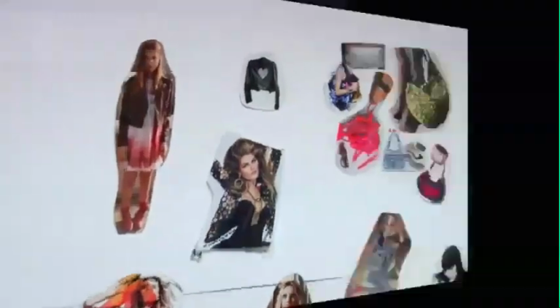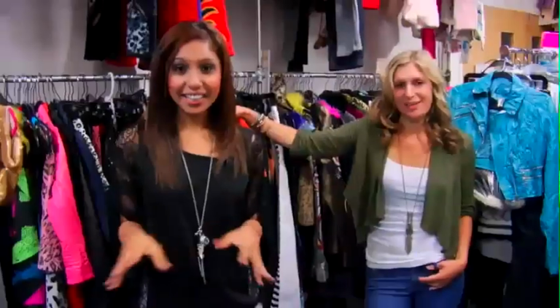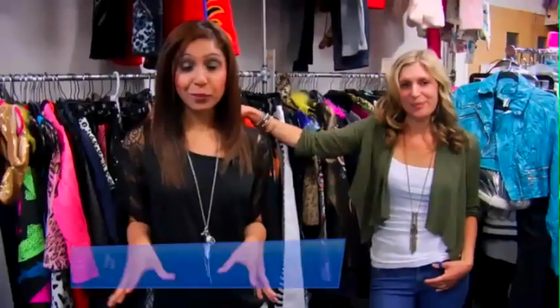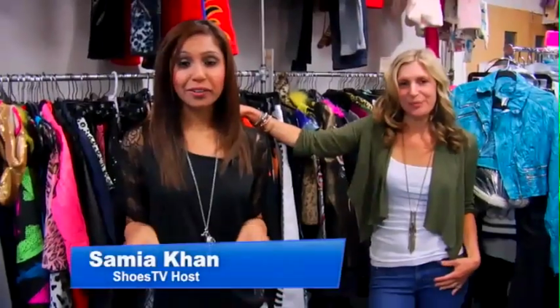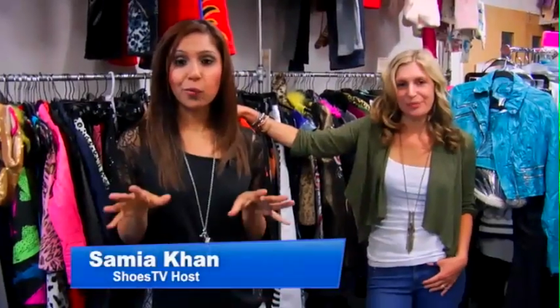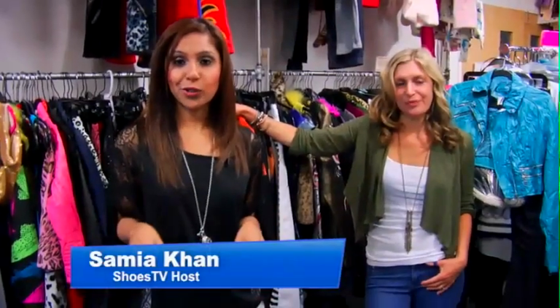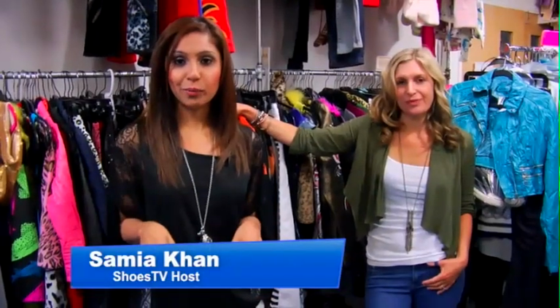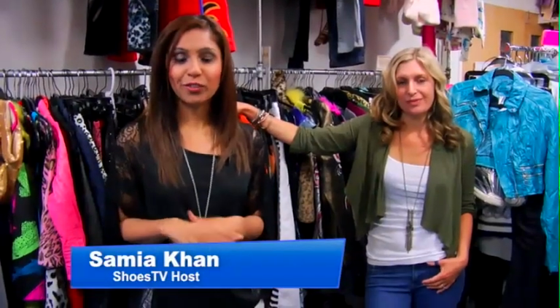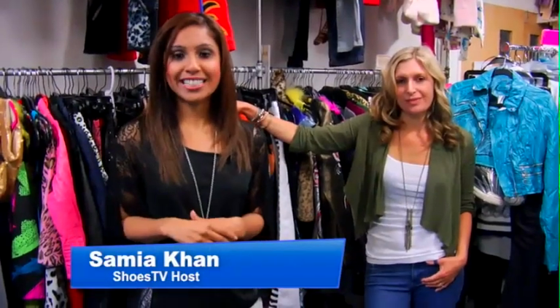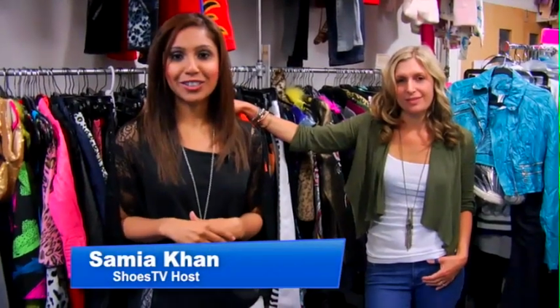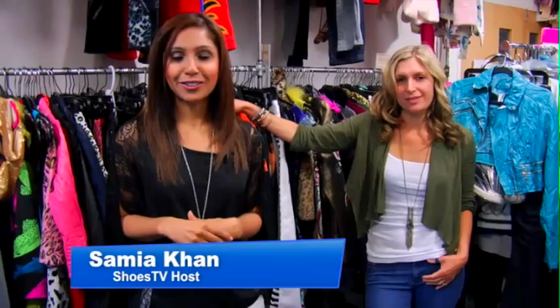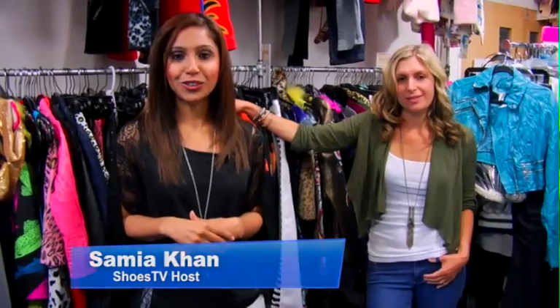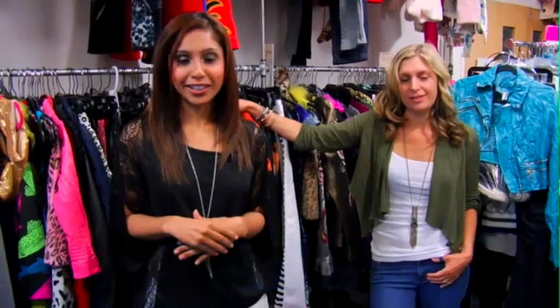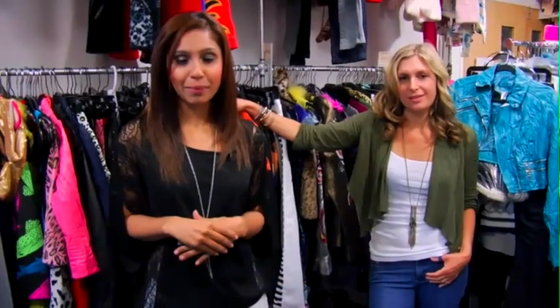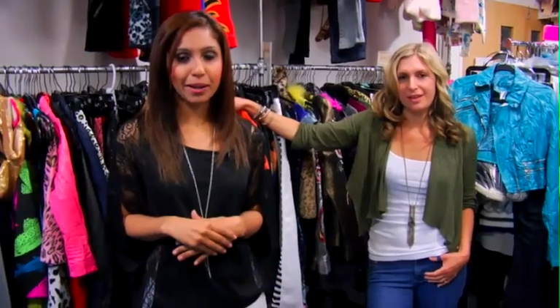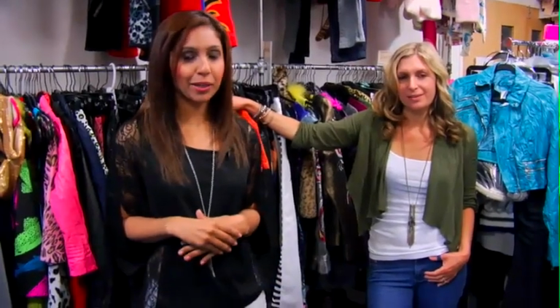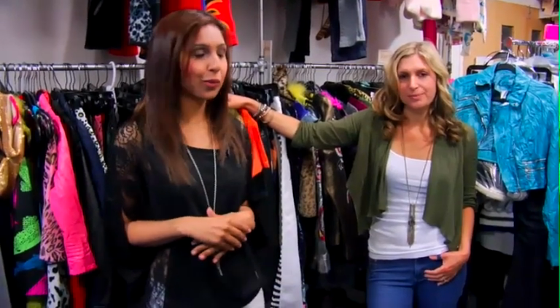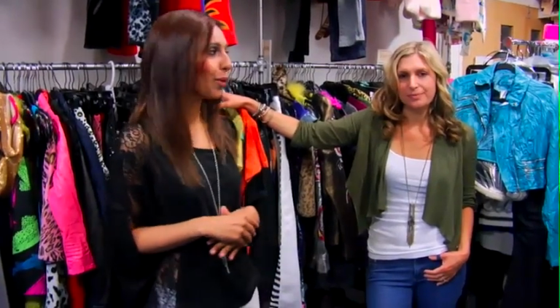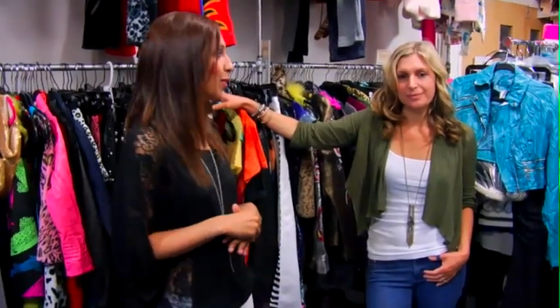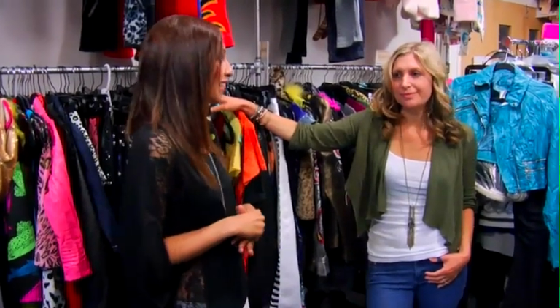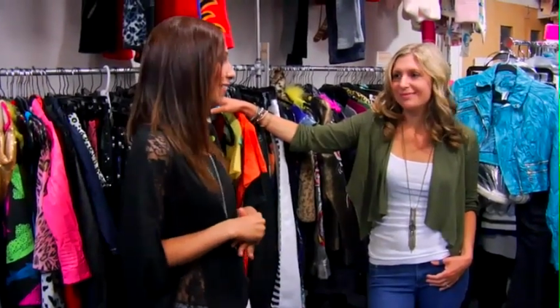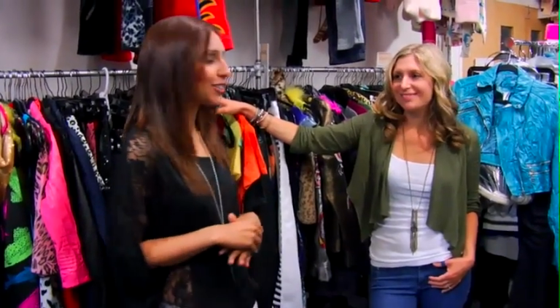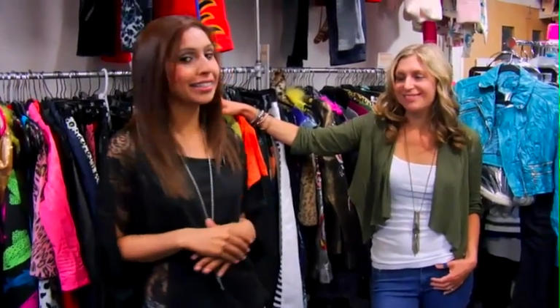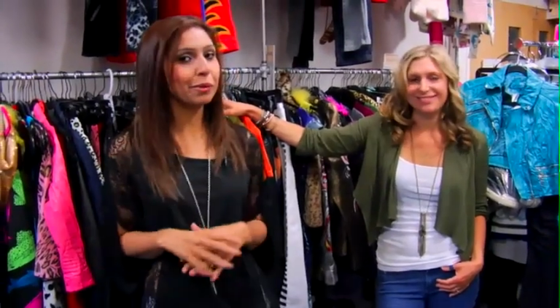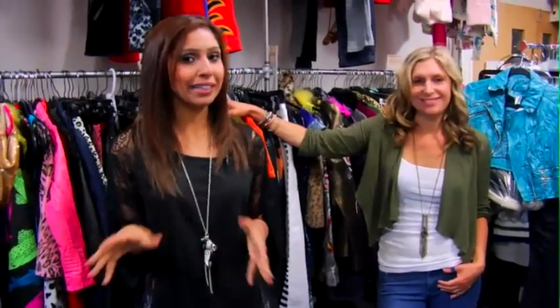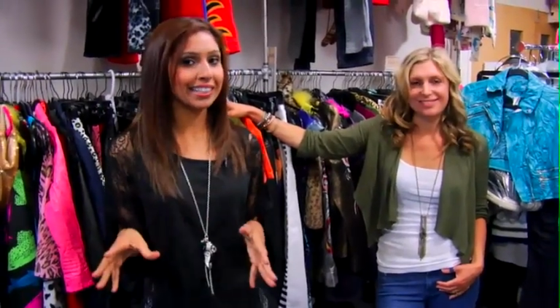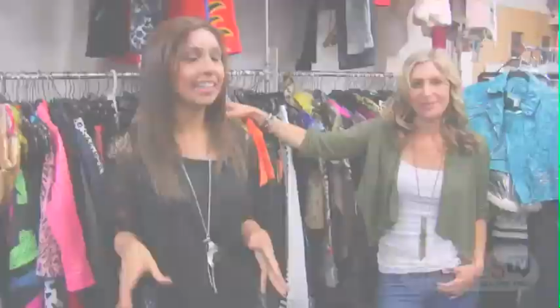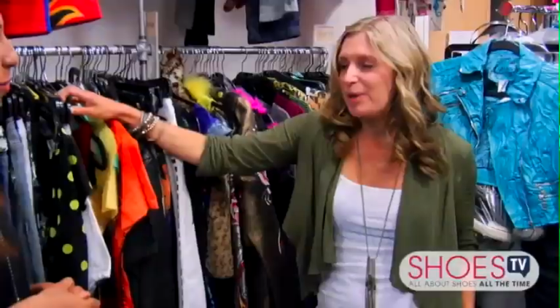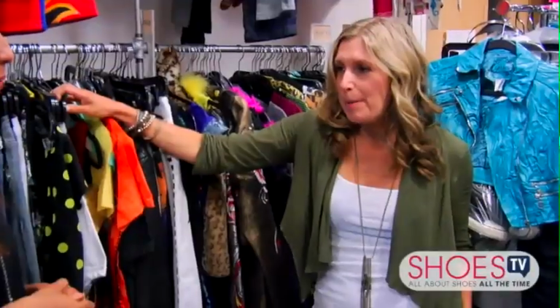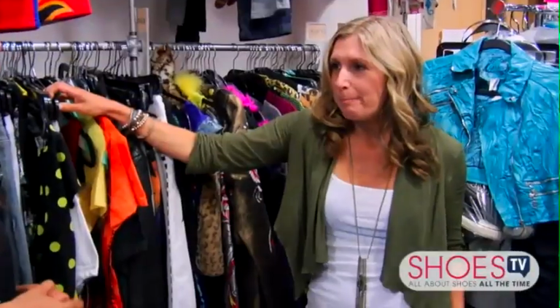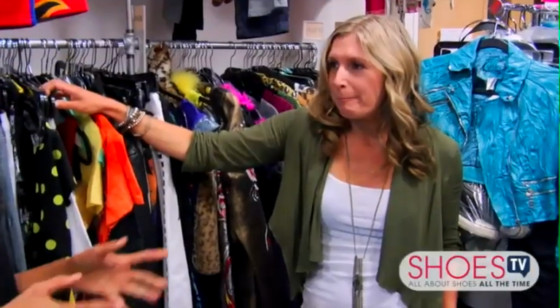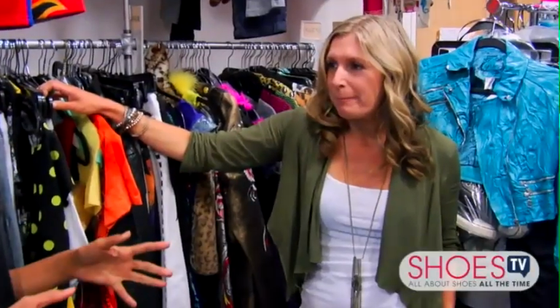We are in the wardrobe room for Disney Channel's Shake It Up, and I'm here with the woman who does it all, Jessica Replansky. Tell me about your day-to-day — come to the wardrobe room and how does it work?